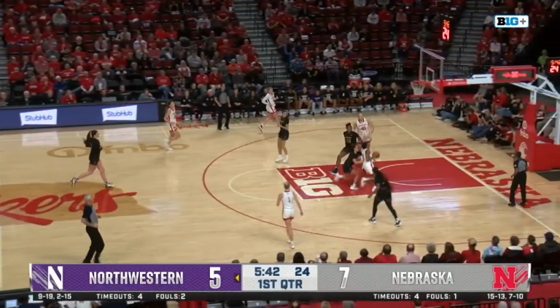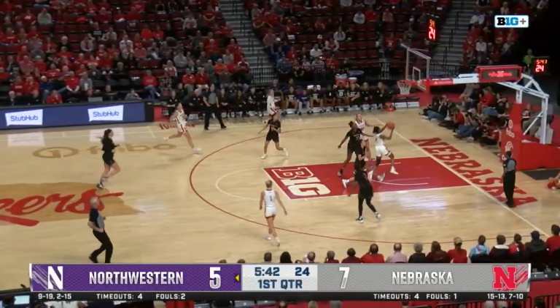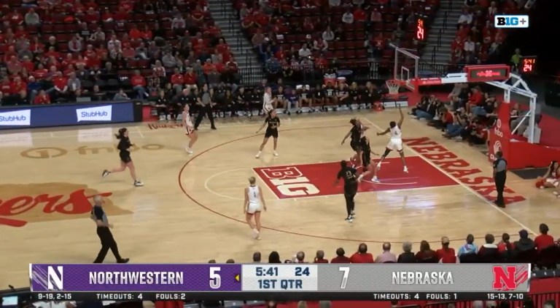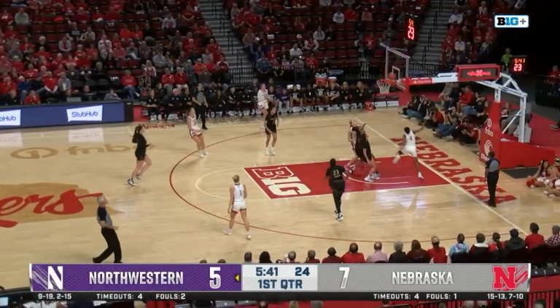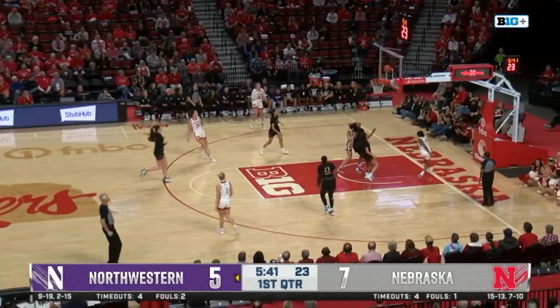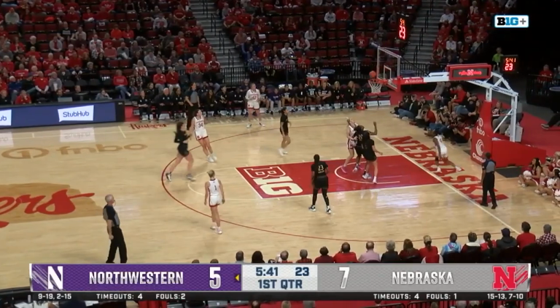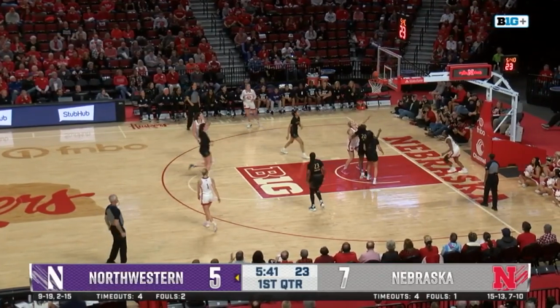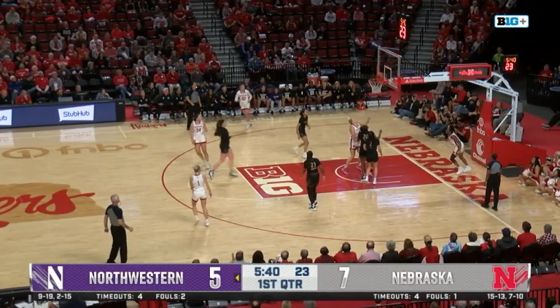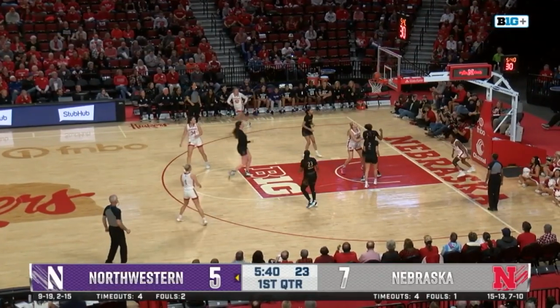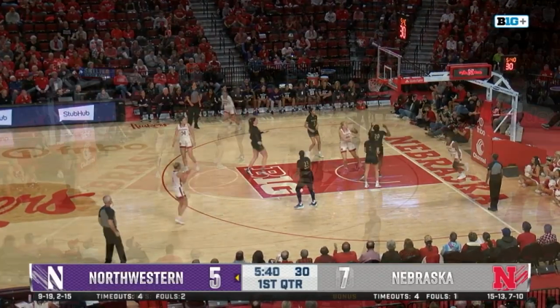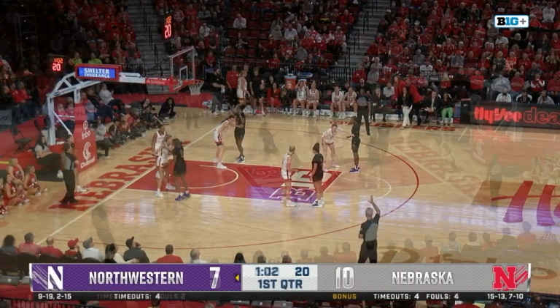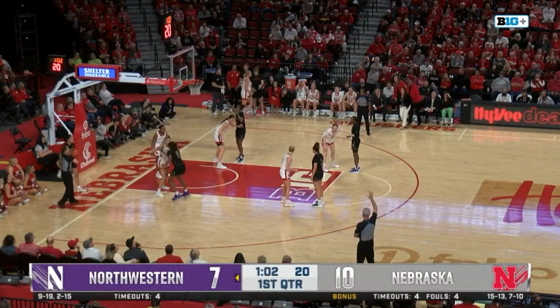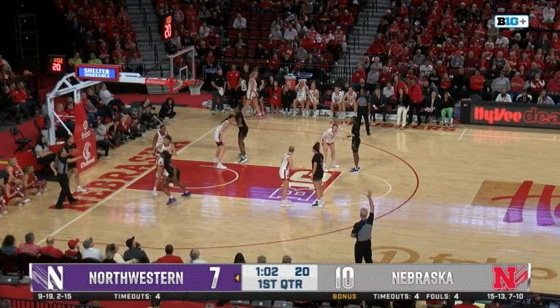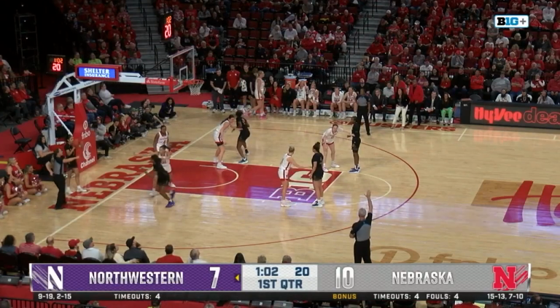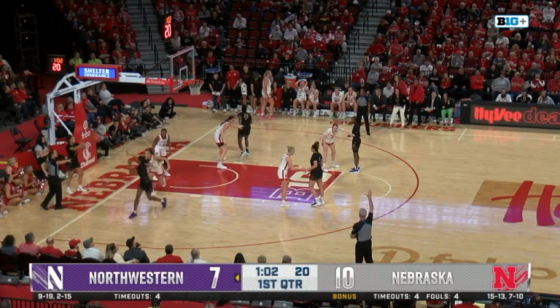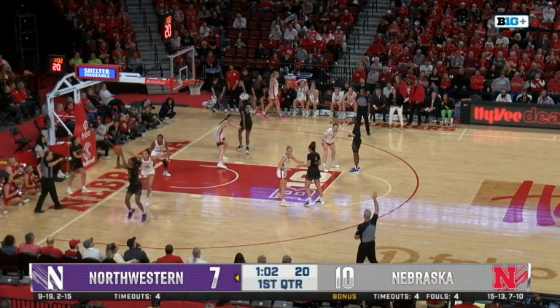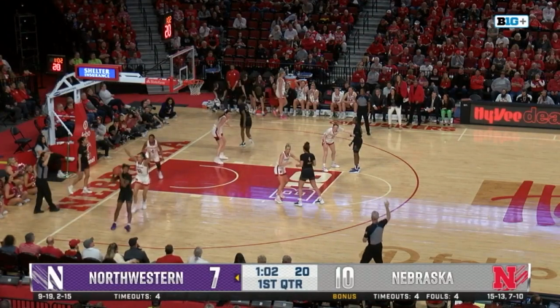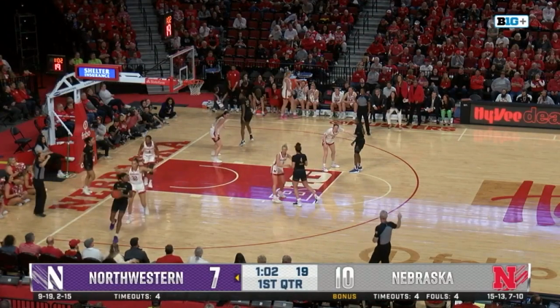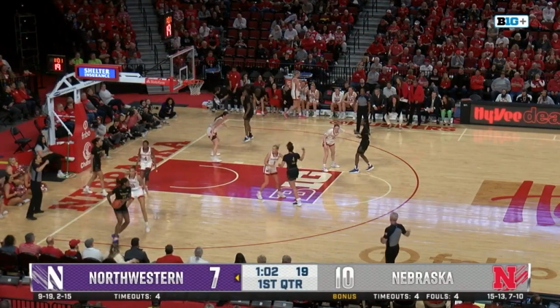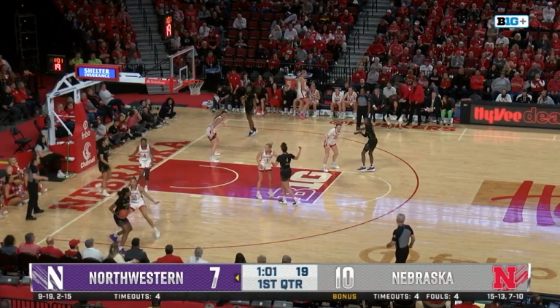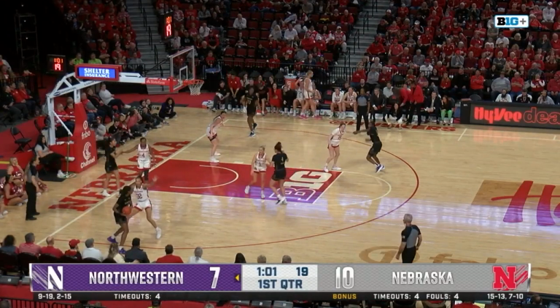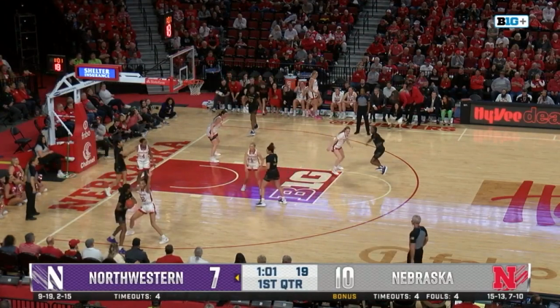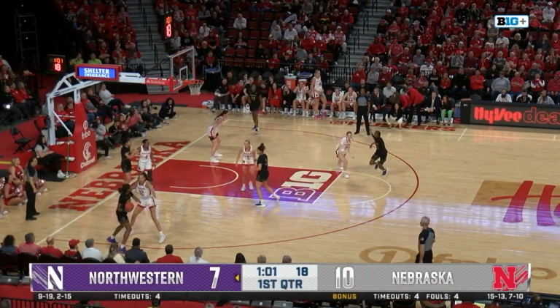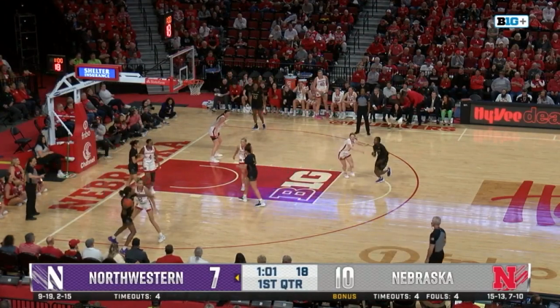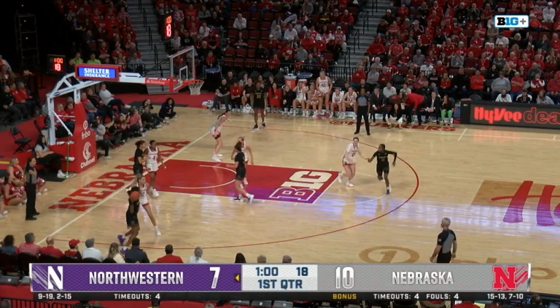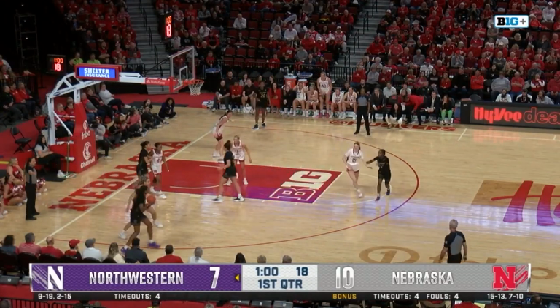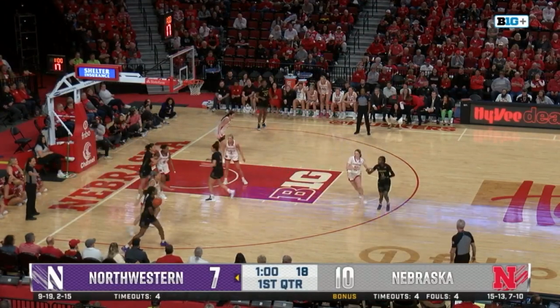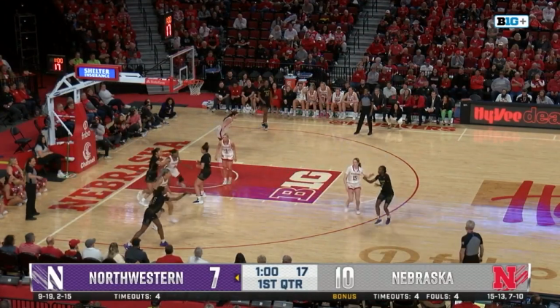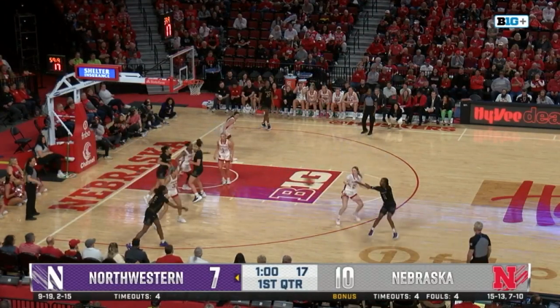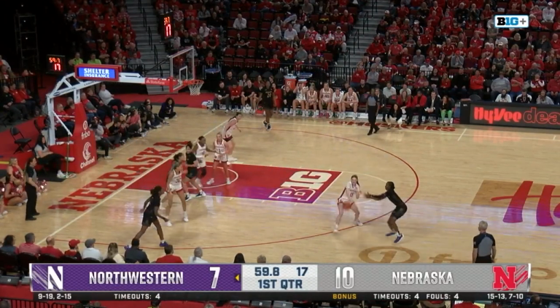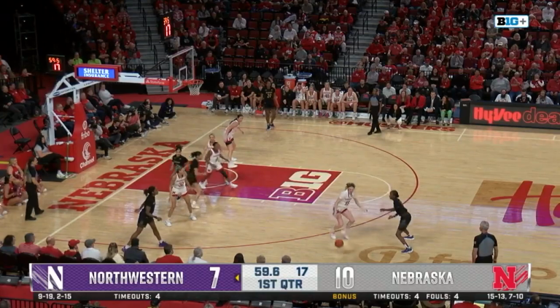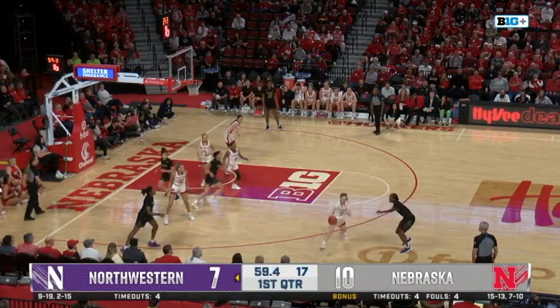Here's Heiby running the floor. Markowski made a little too much contact down low, forces the officials to make that call.